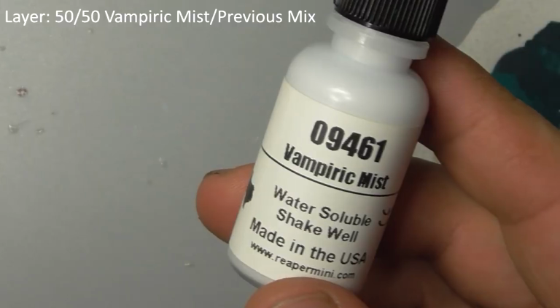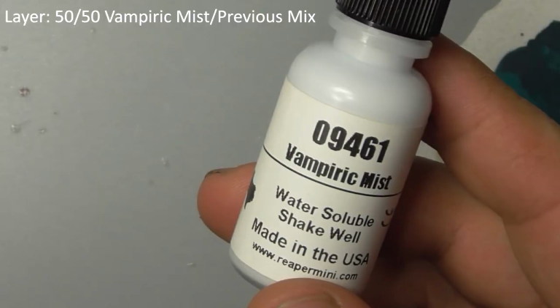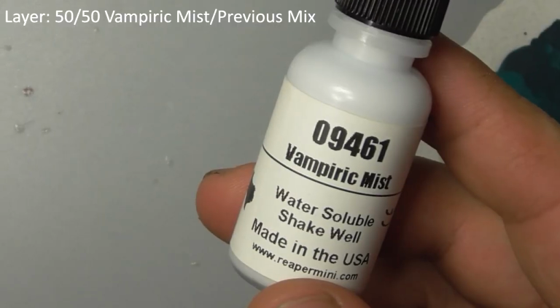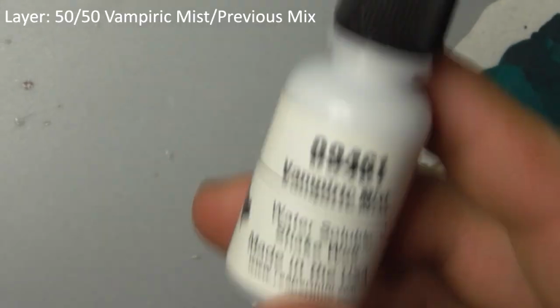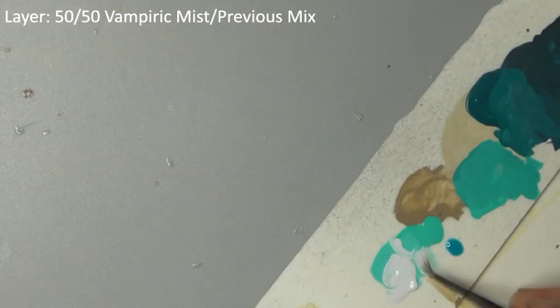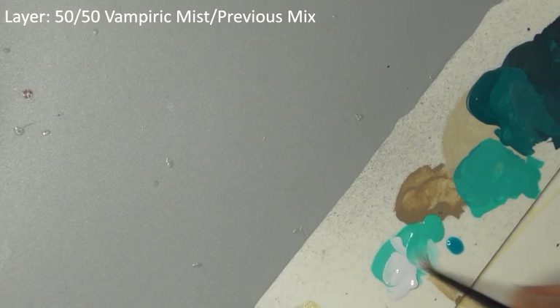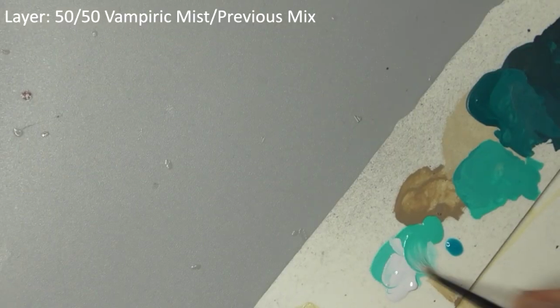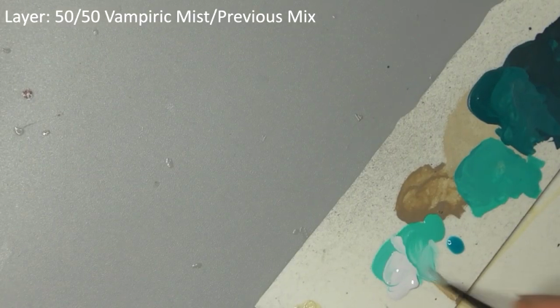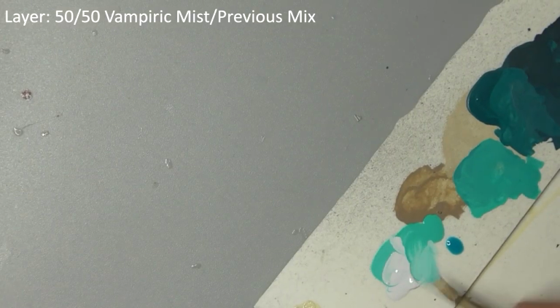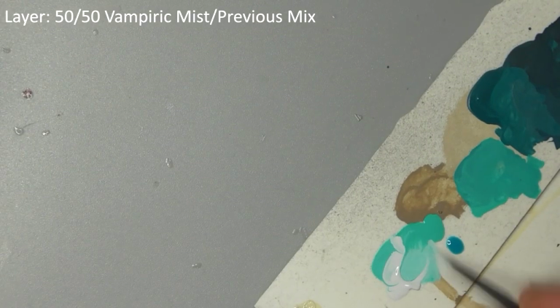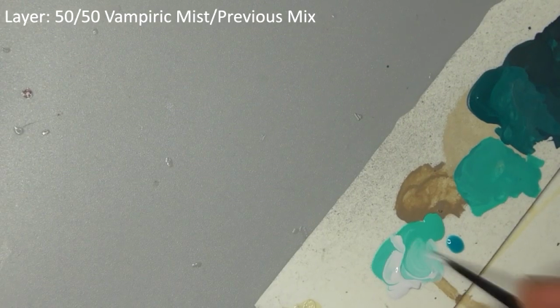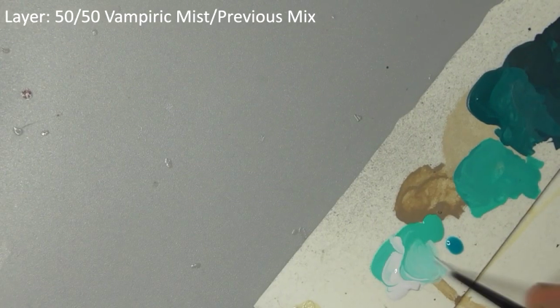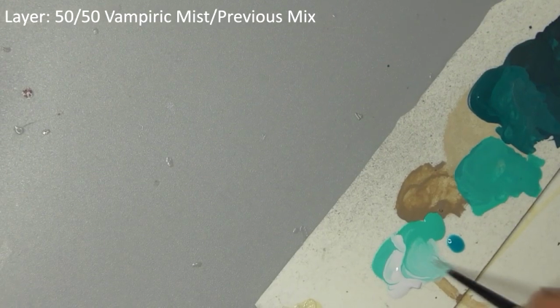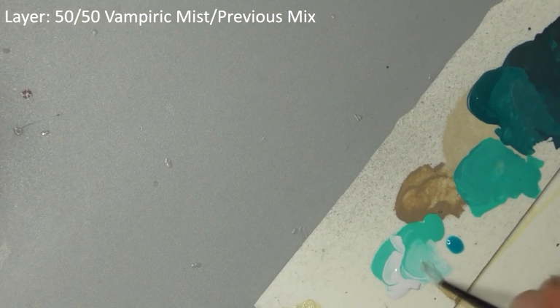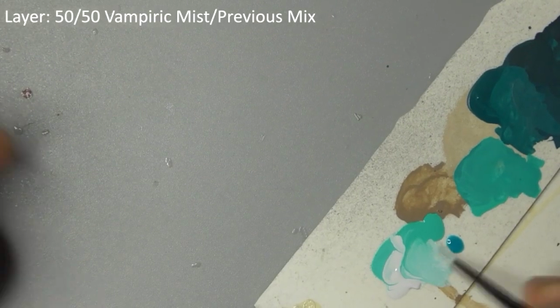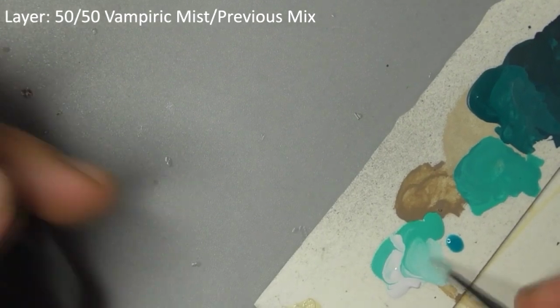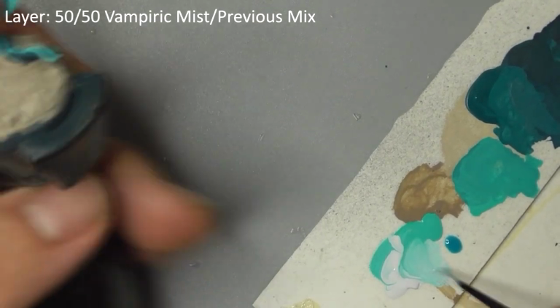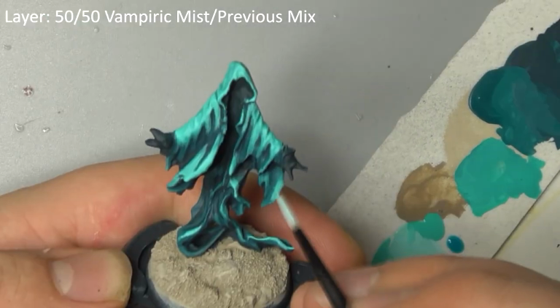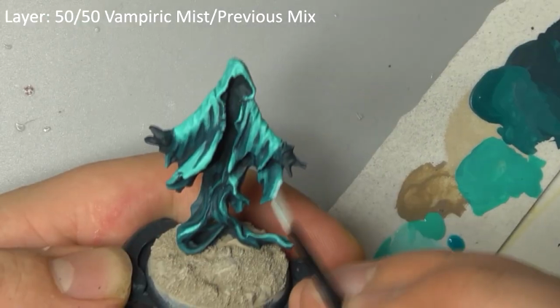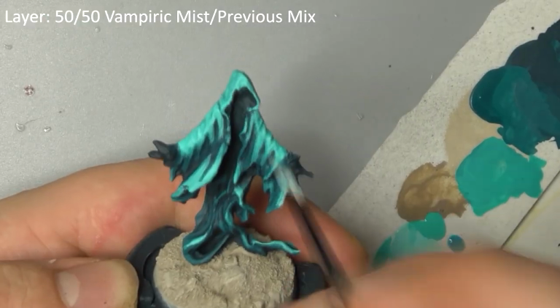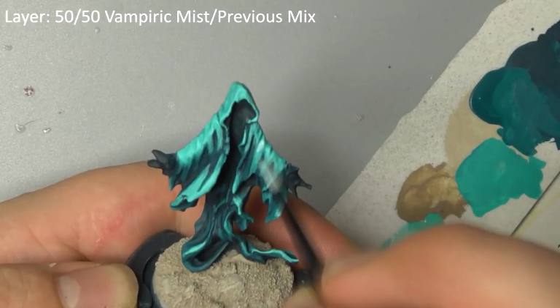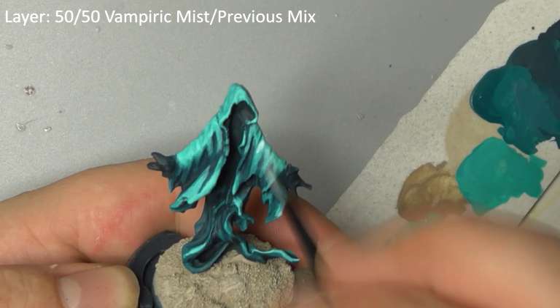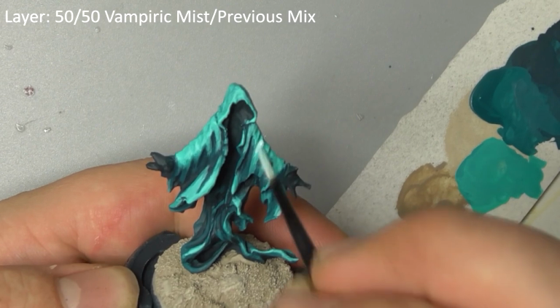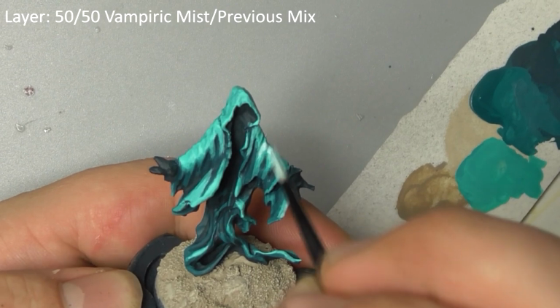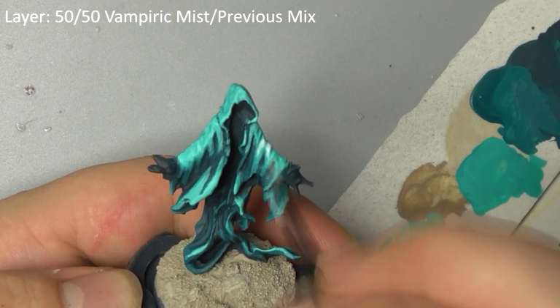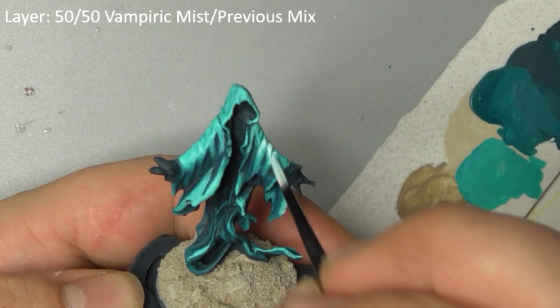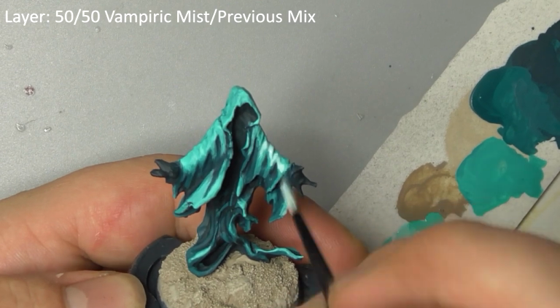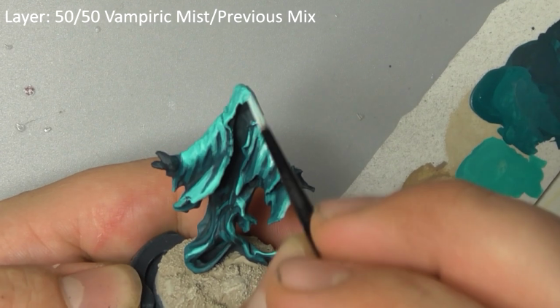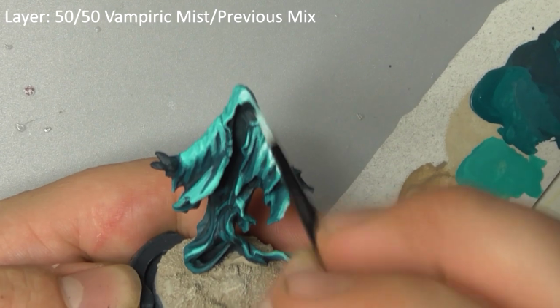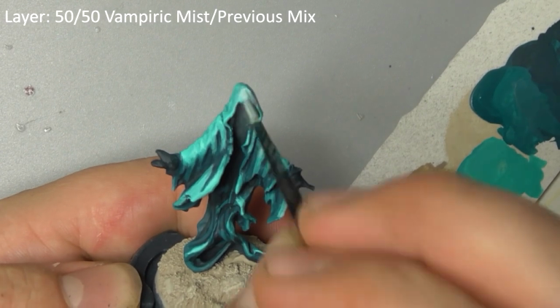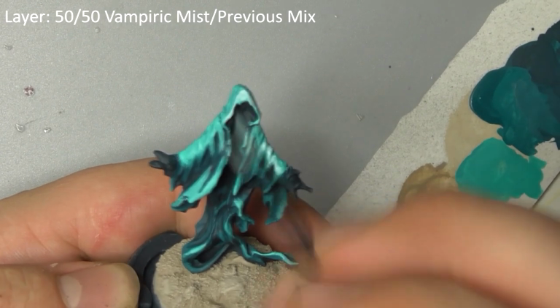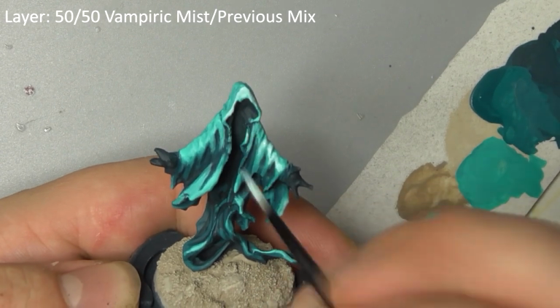Finally, add a little Vampiric Mist into the previous mix and do a final highlight on the most raised areas.